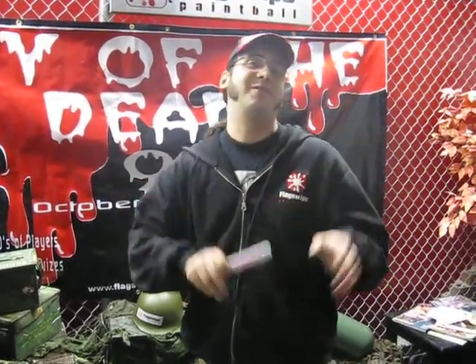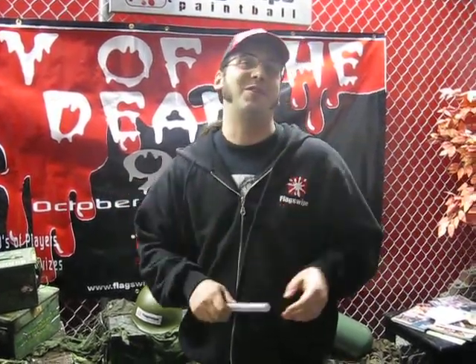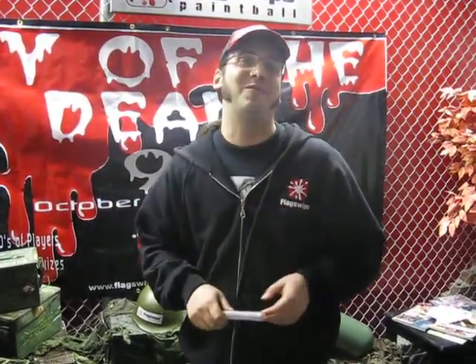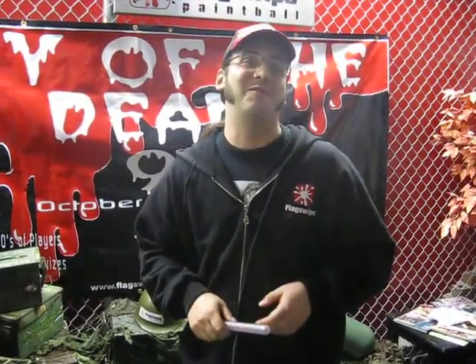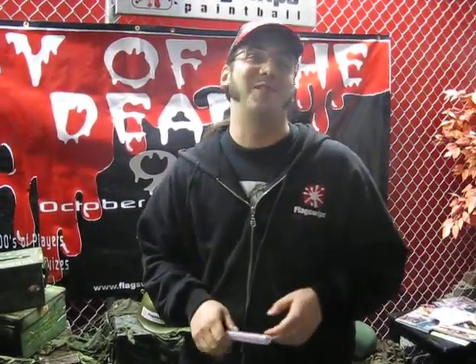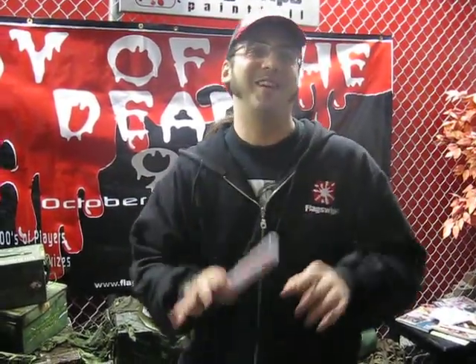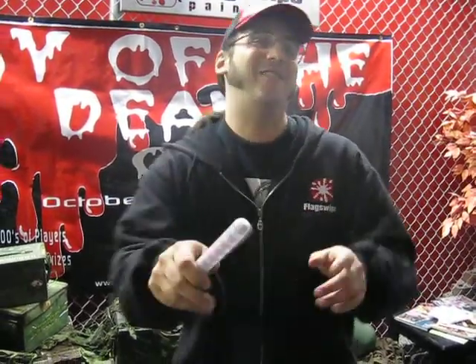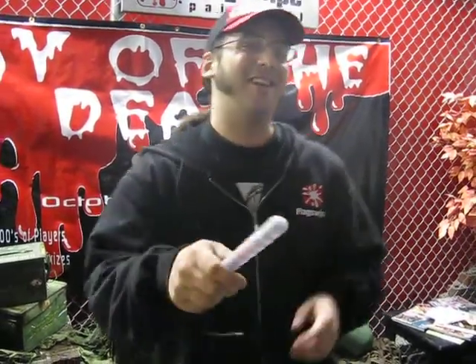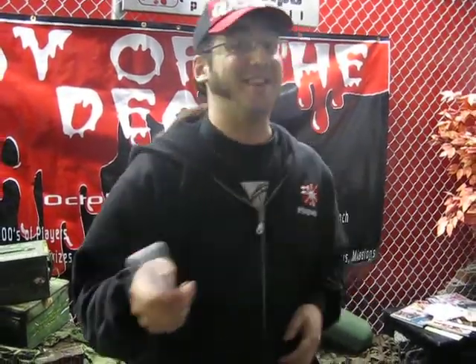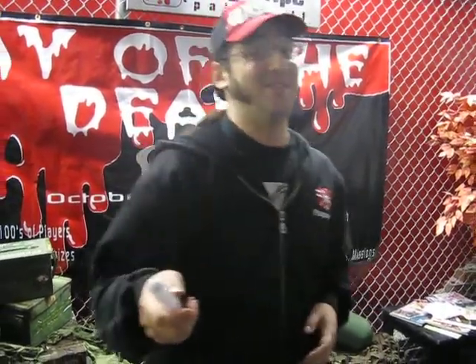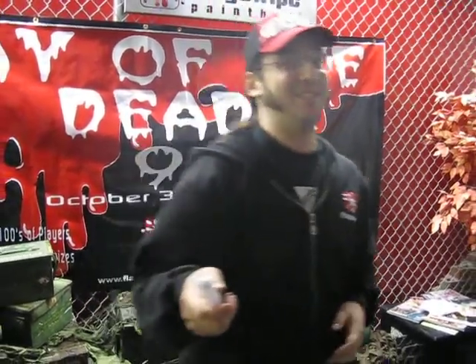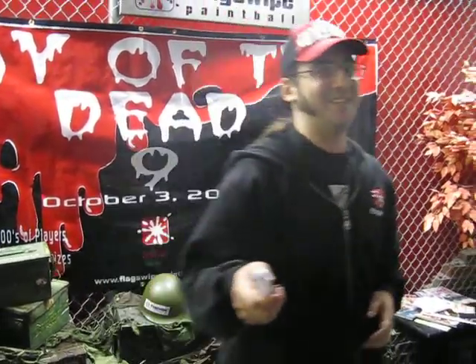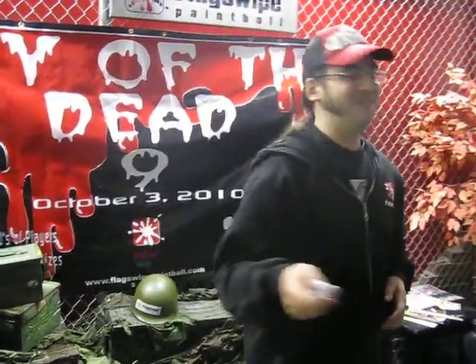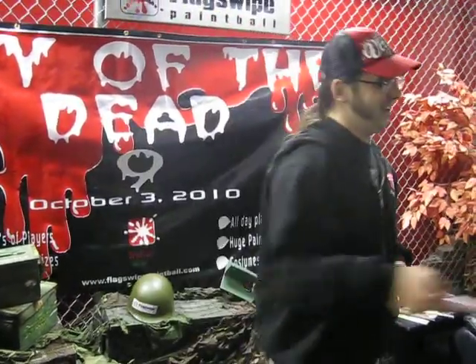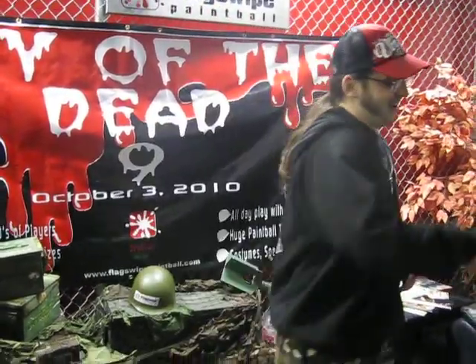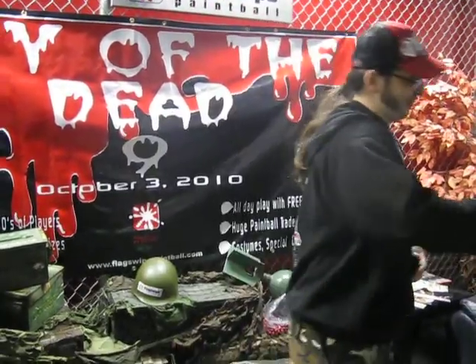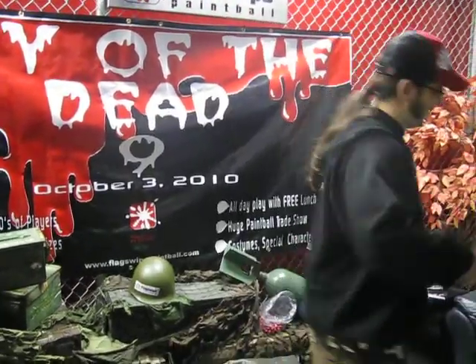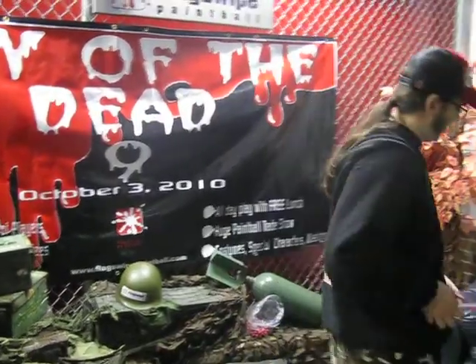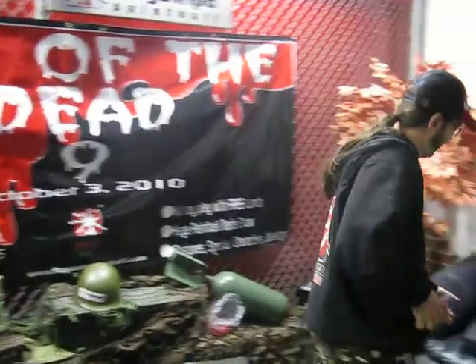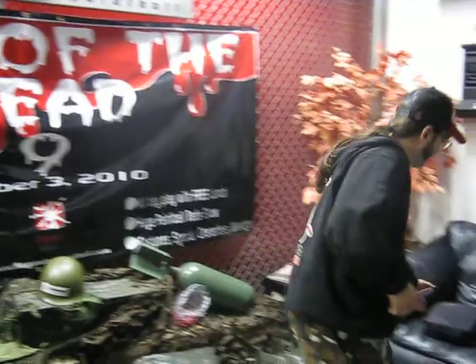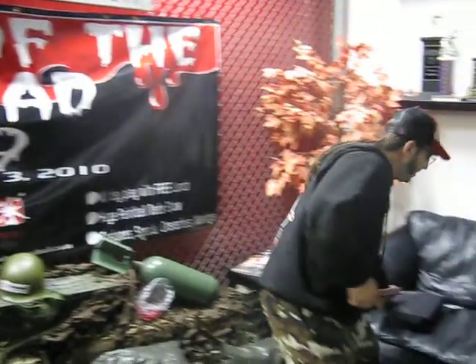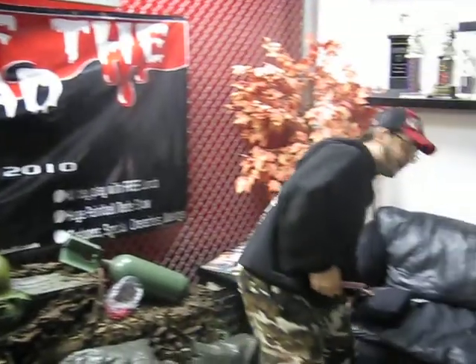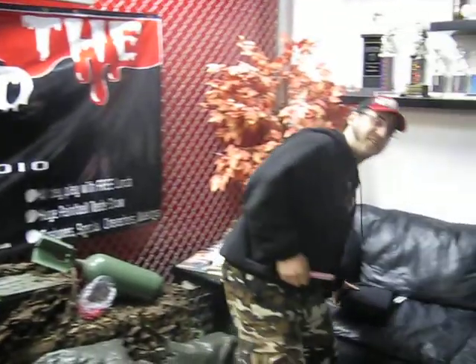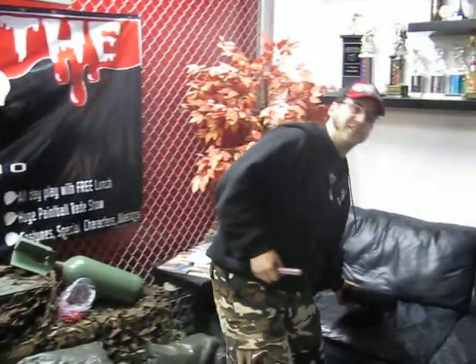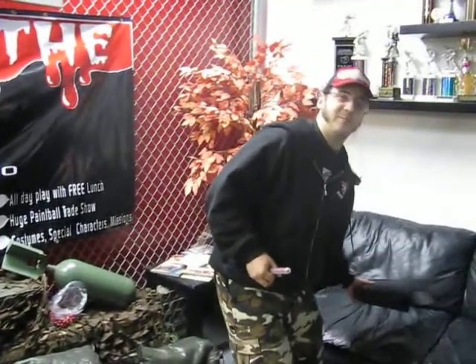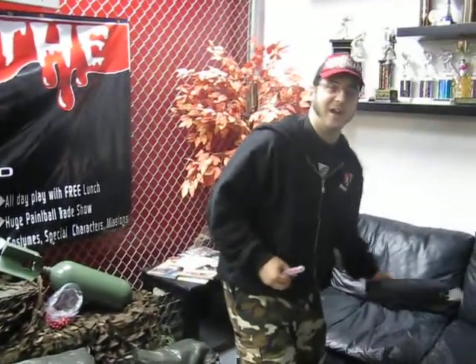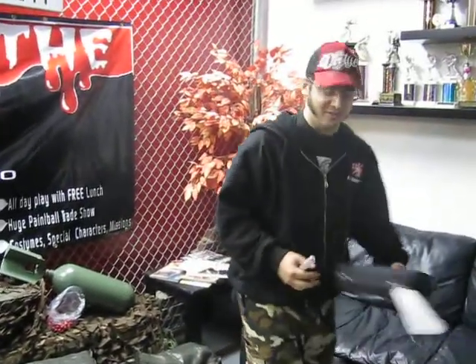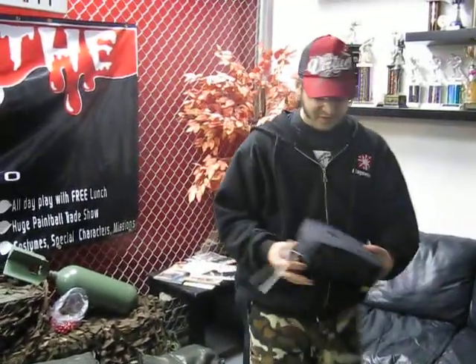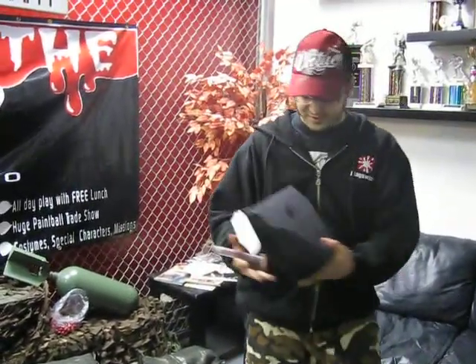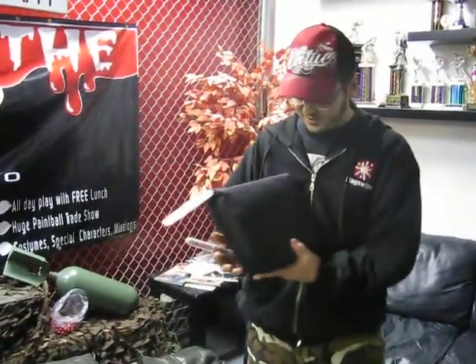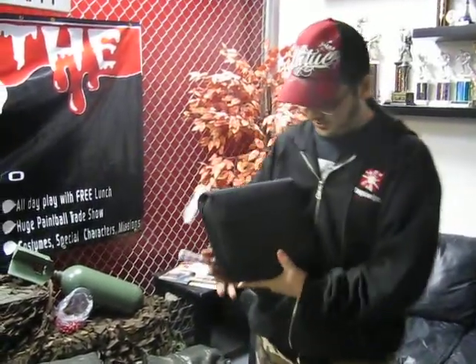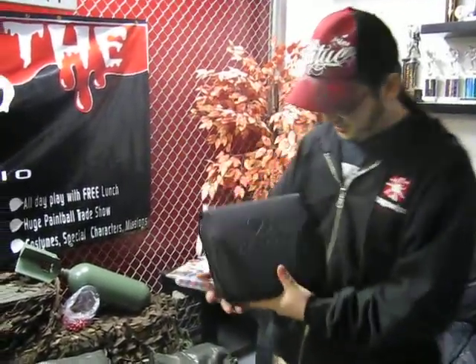Let me show them one more thing. You guys want to see something? Come look over here. I've got this little package here. Do you know what this is?